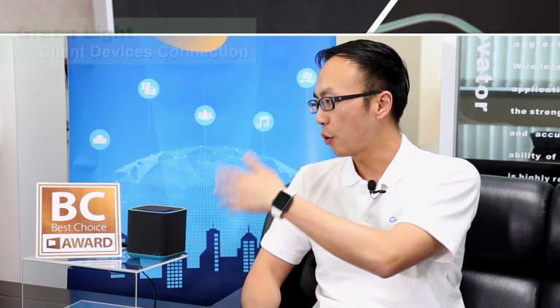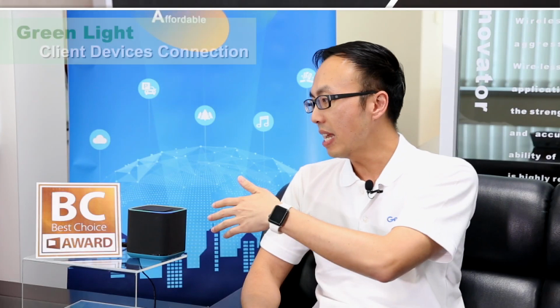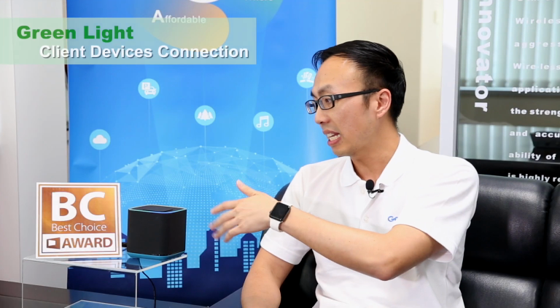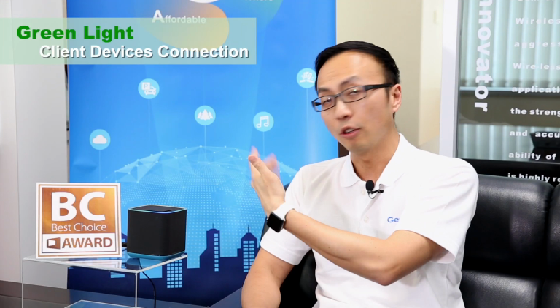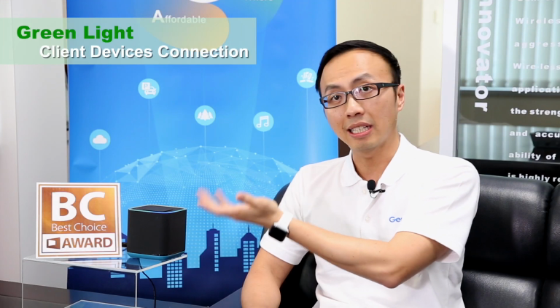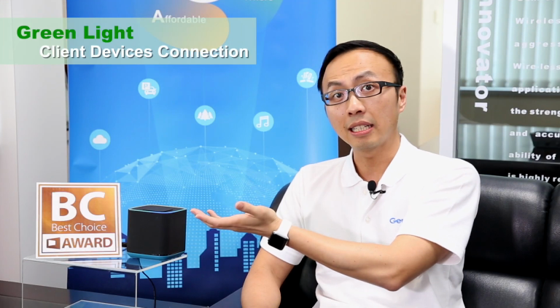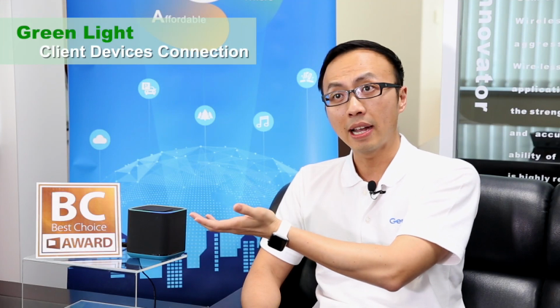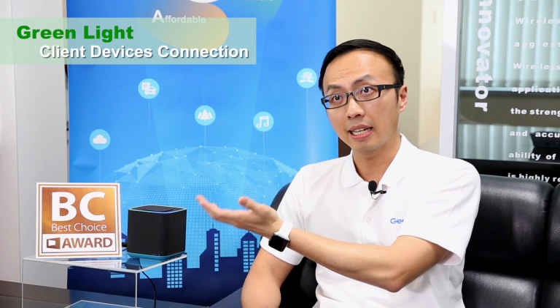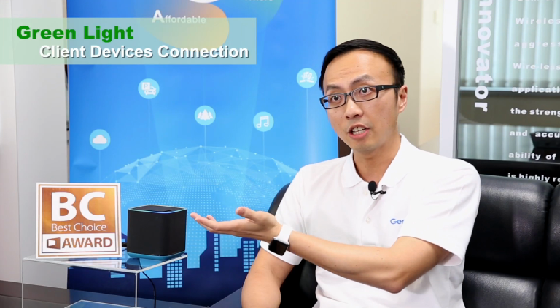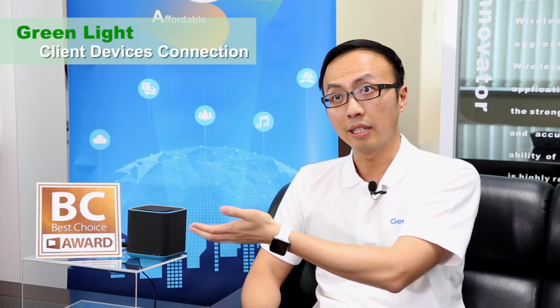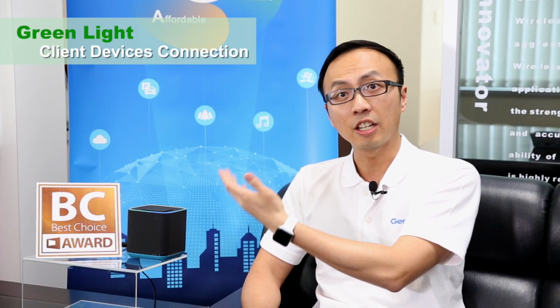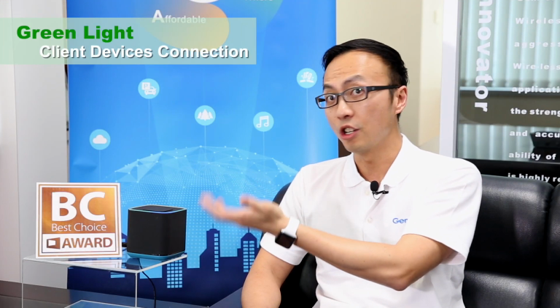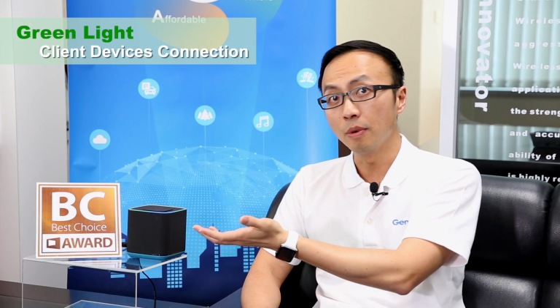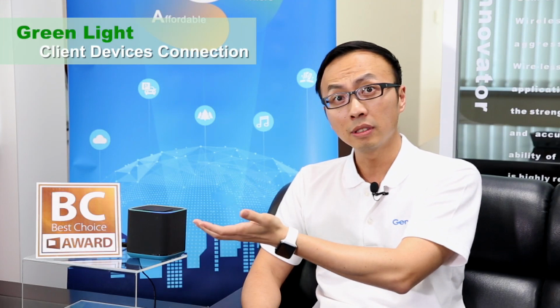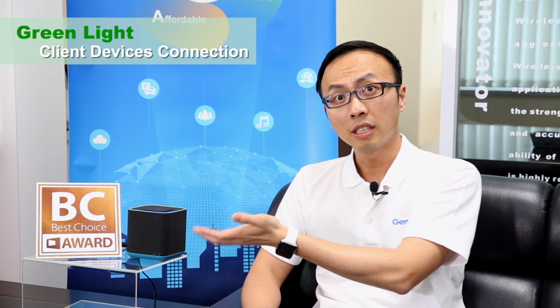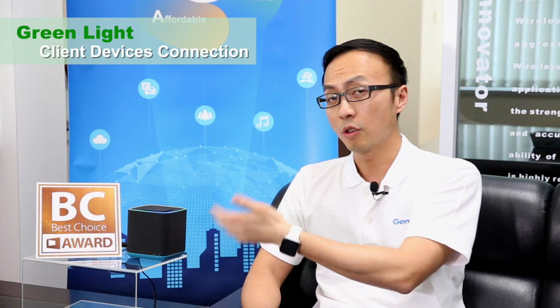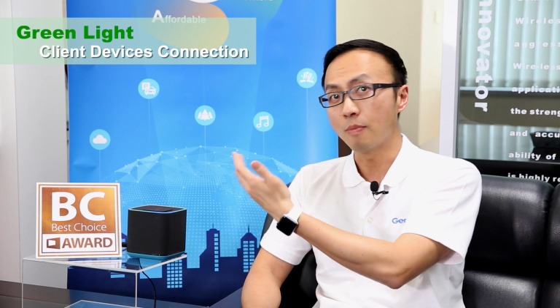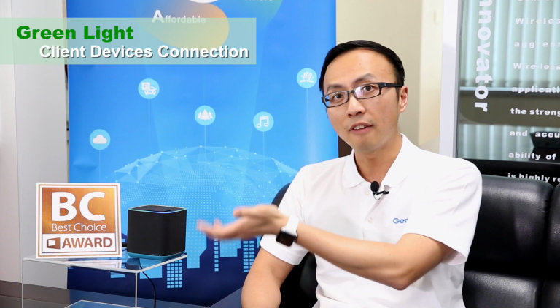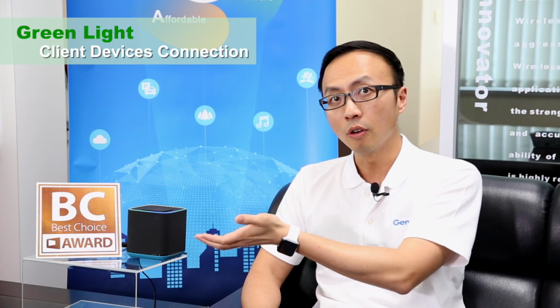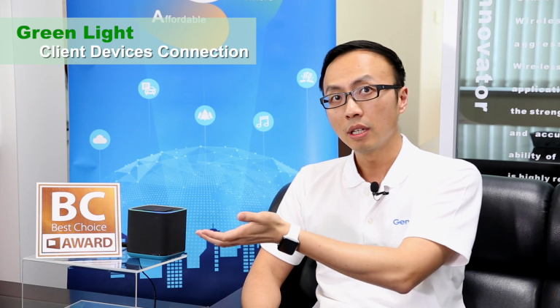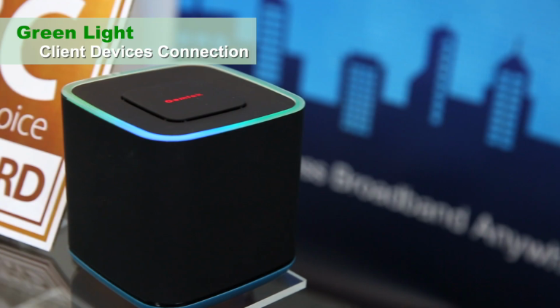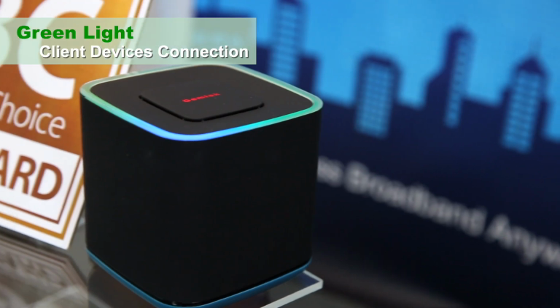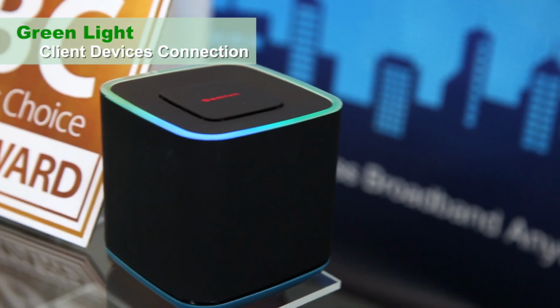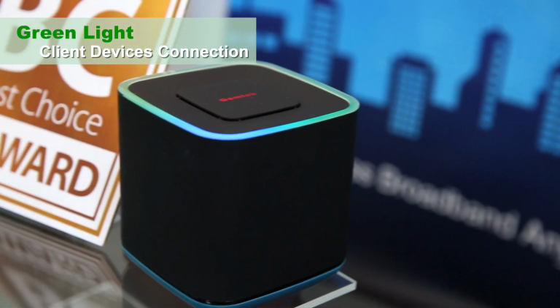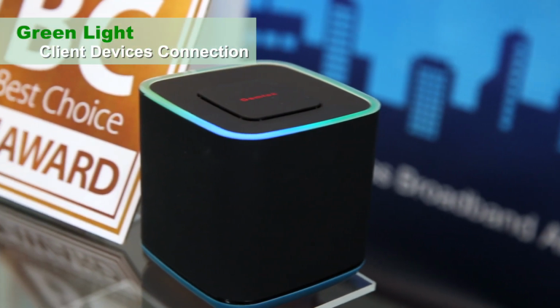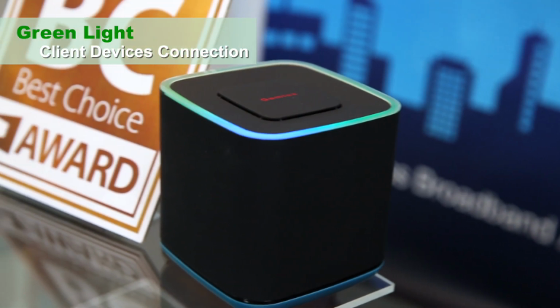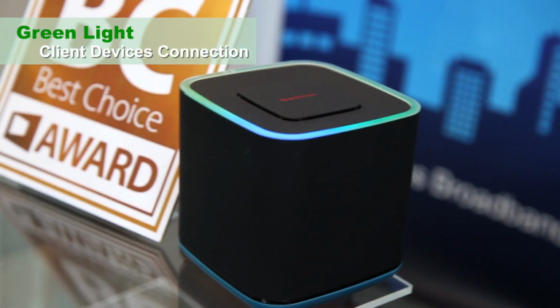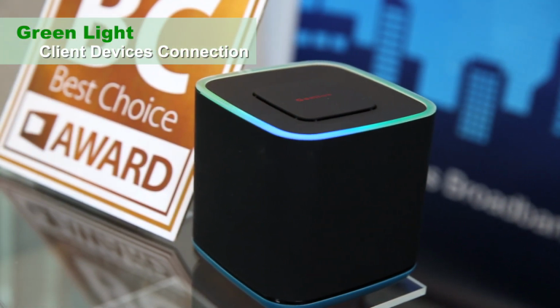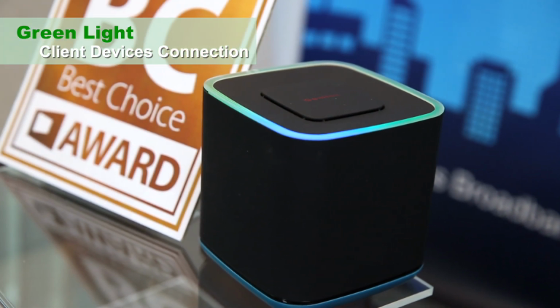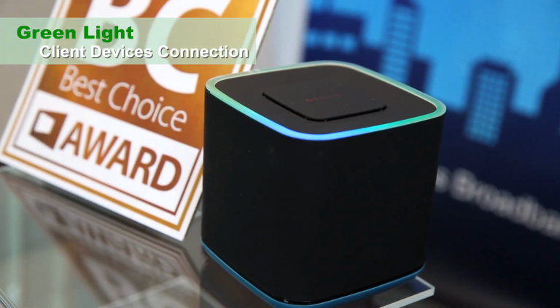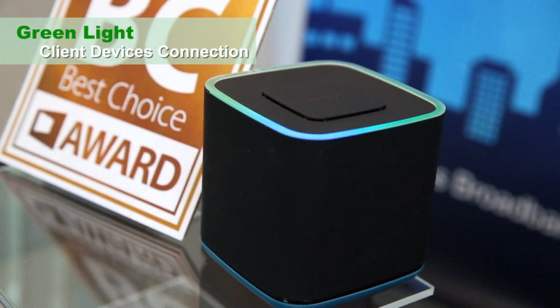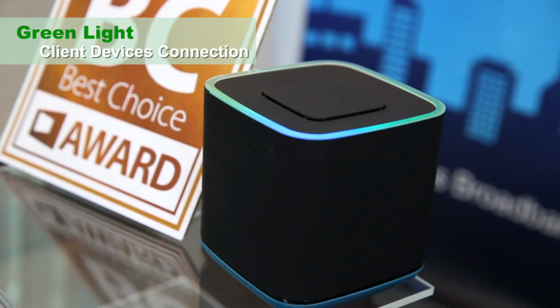The green light is for the client device connection, like your notebook or your smartphone. Currently, the green light is for all mid-direction.